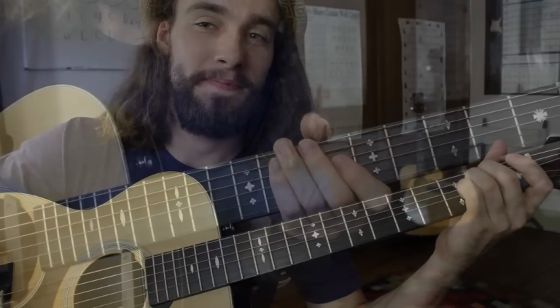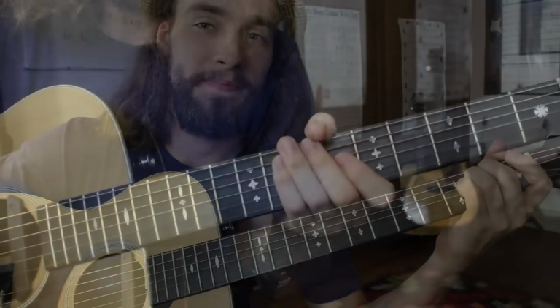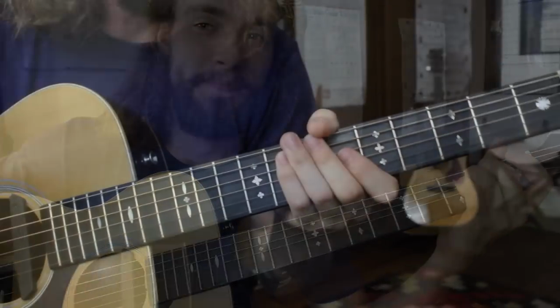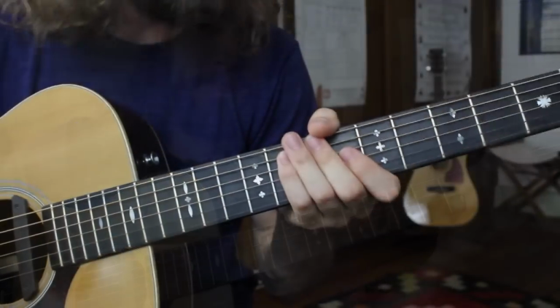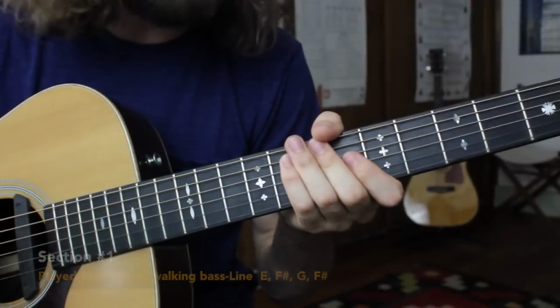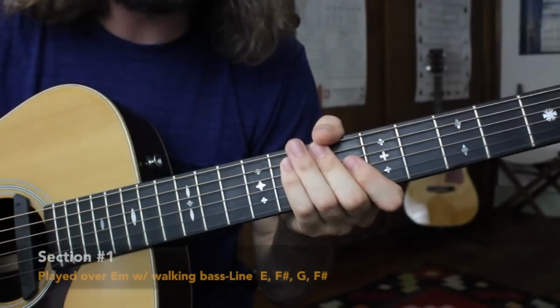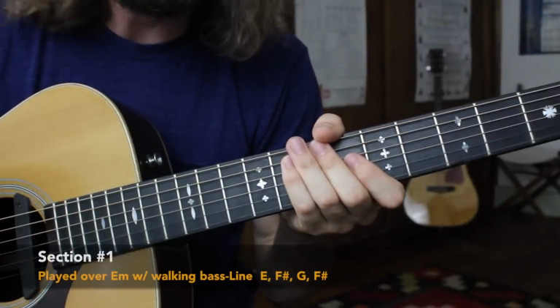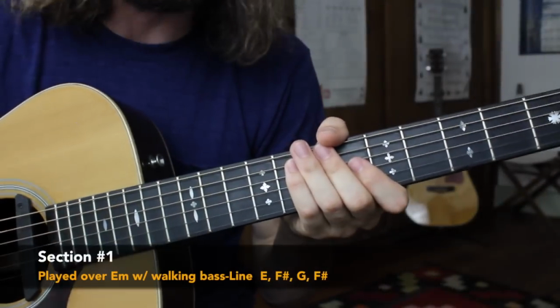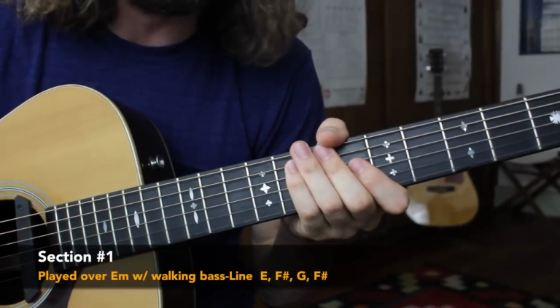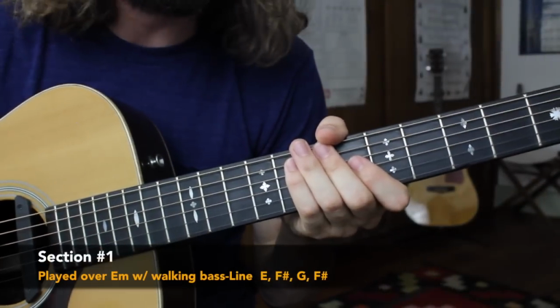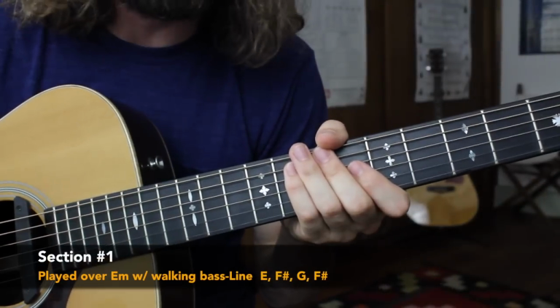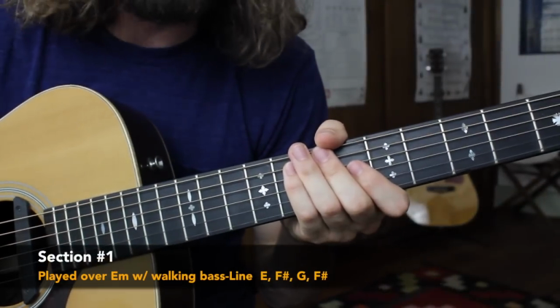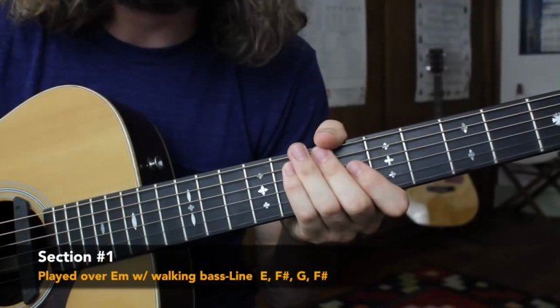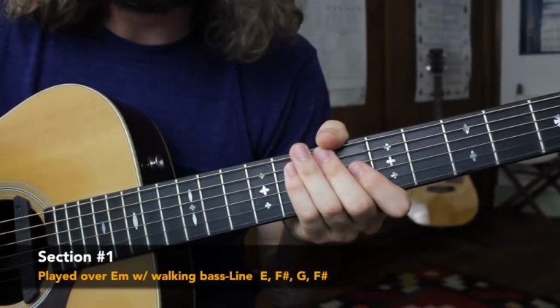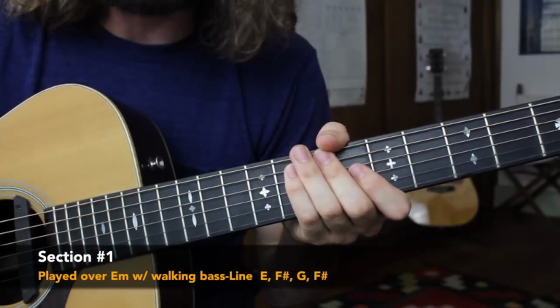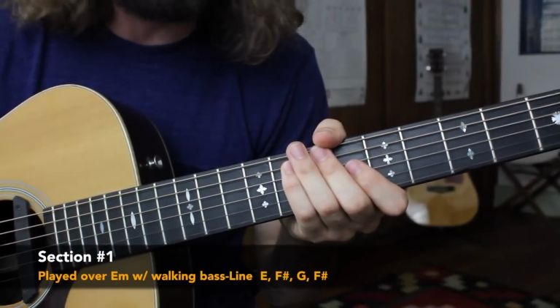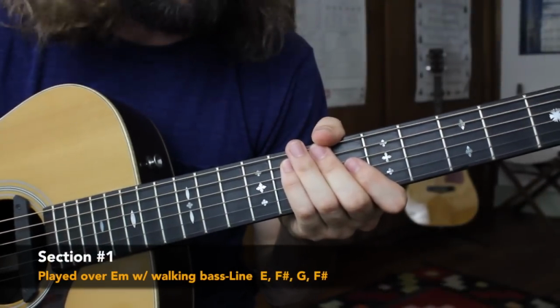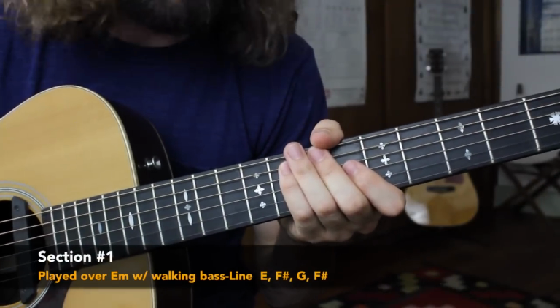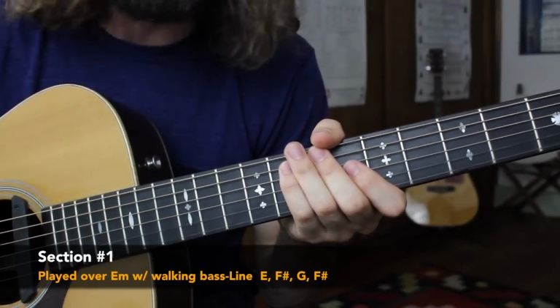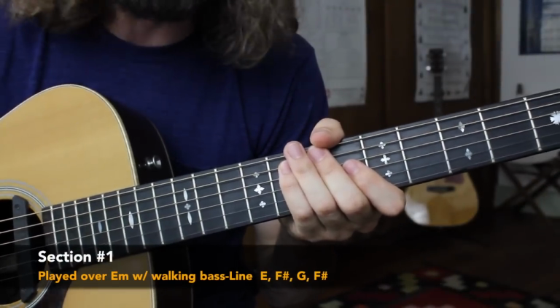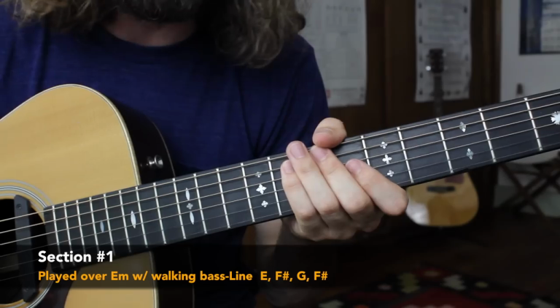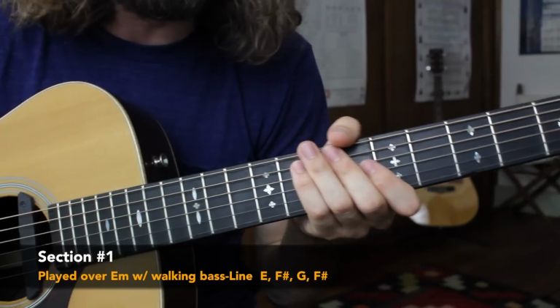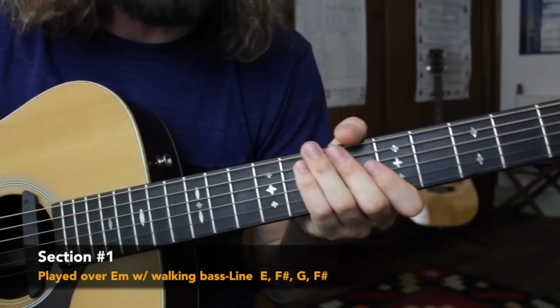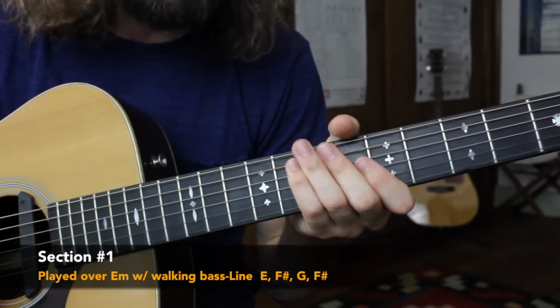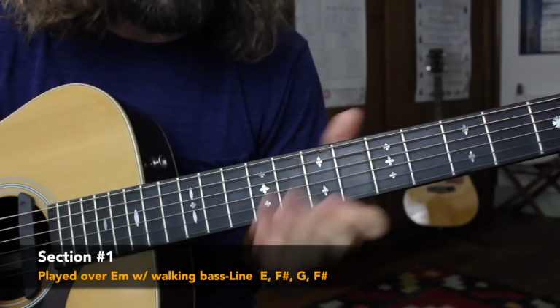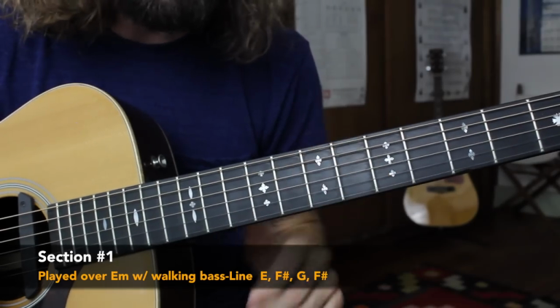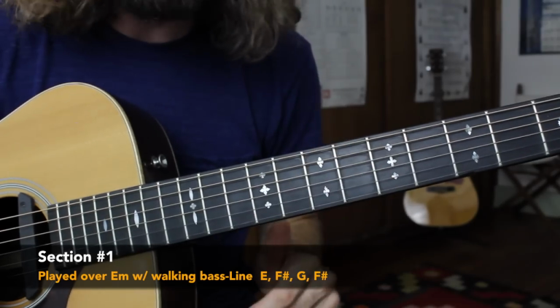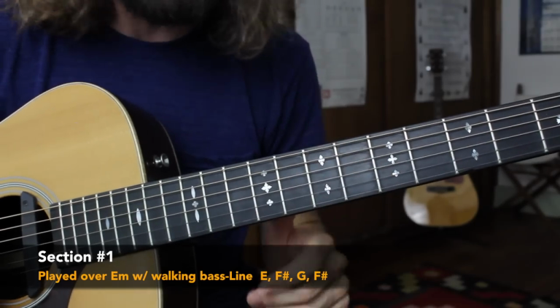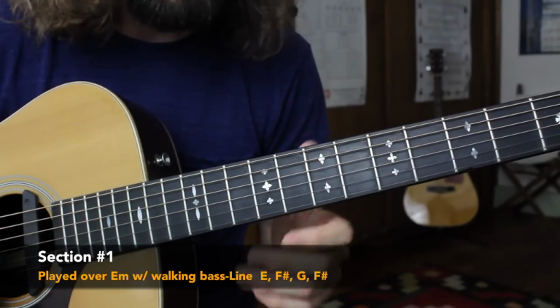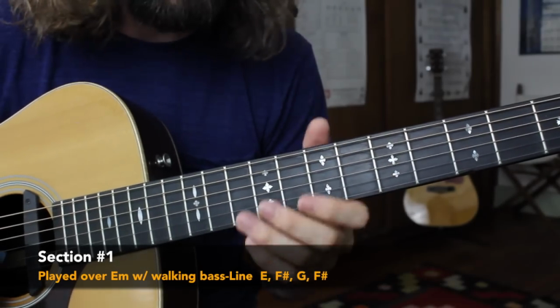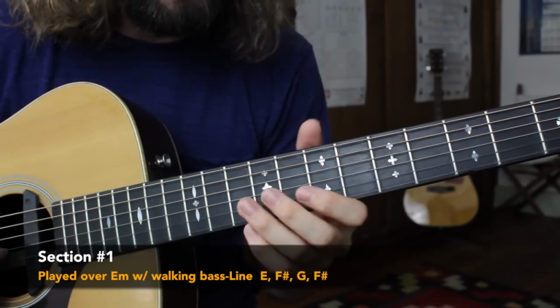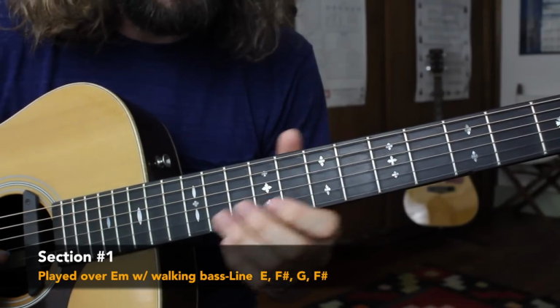We have a close look at the neck. We're going to start off breaking down that first part of the intro guitar solo. It's going to sound like this.